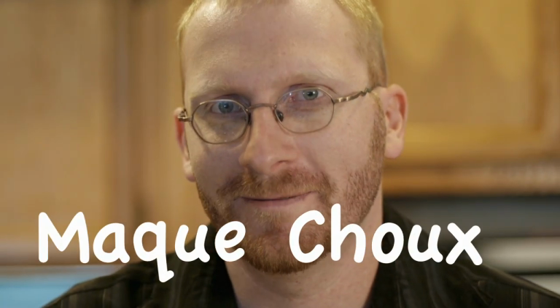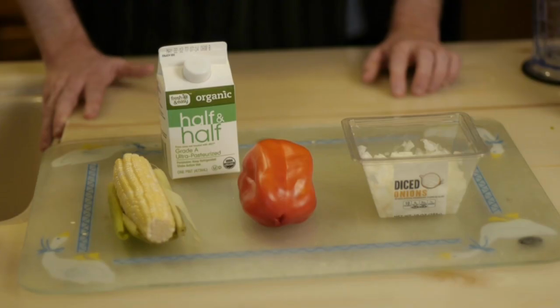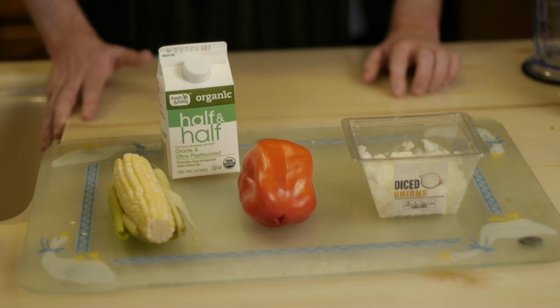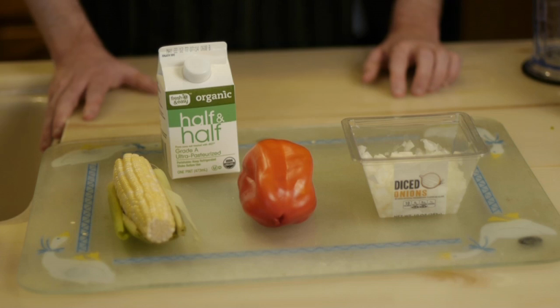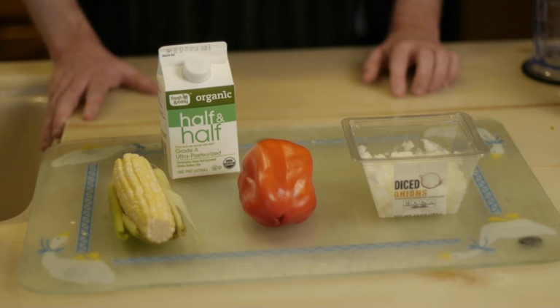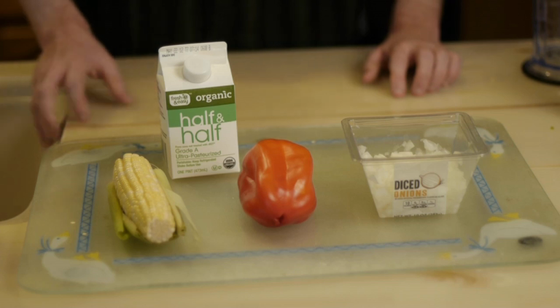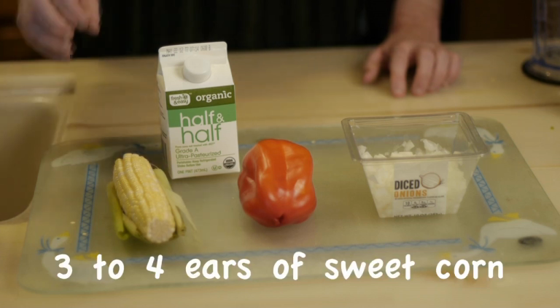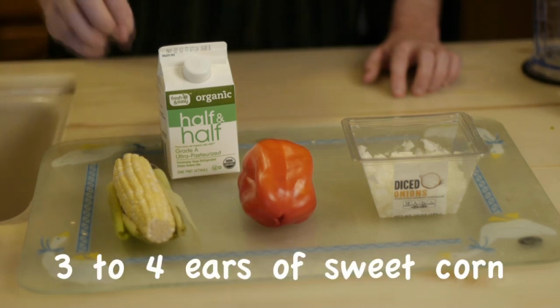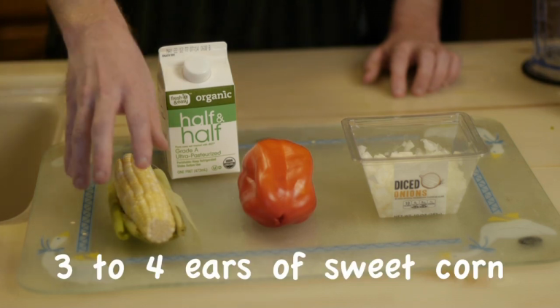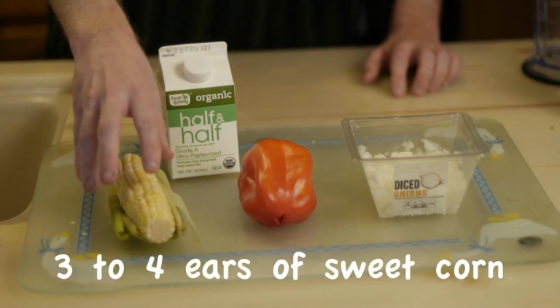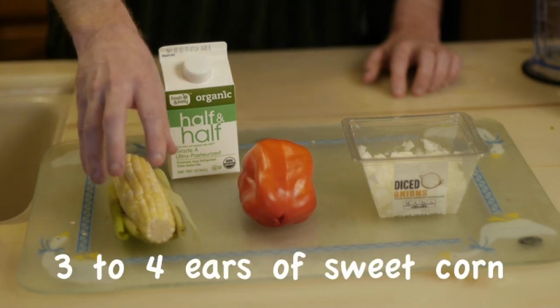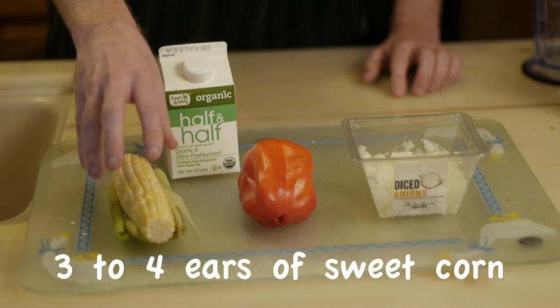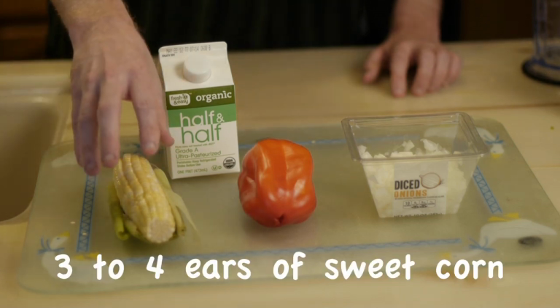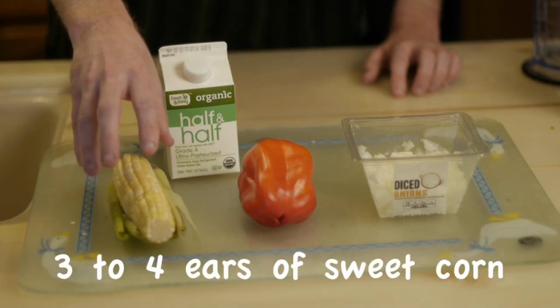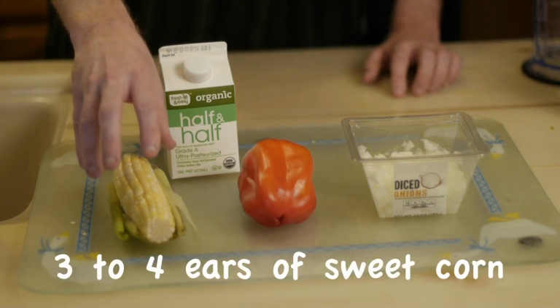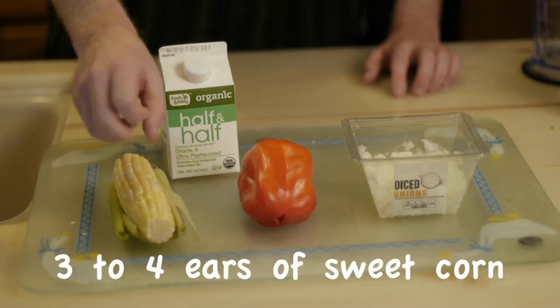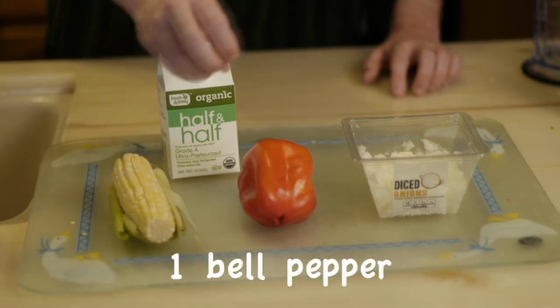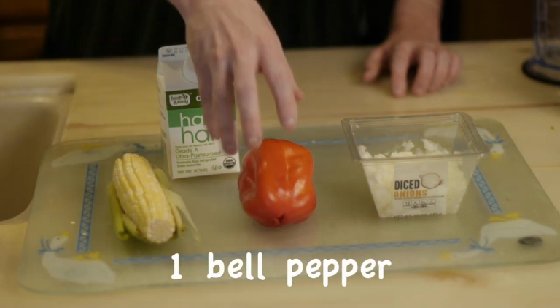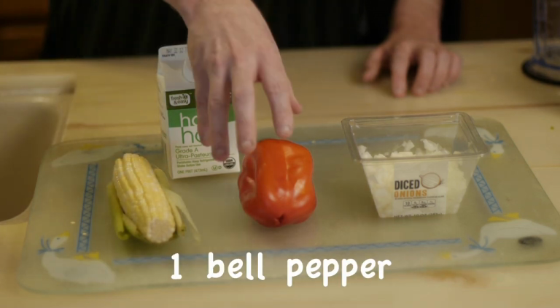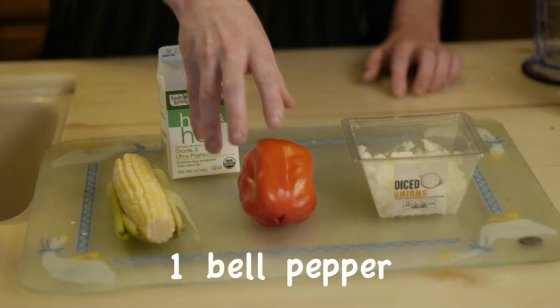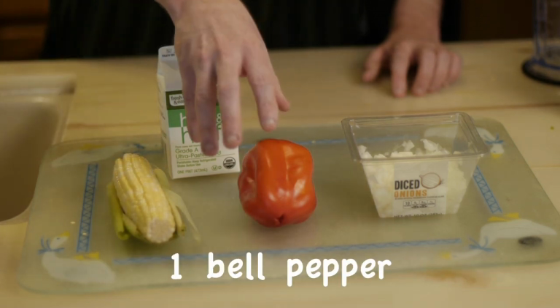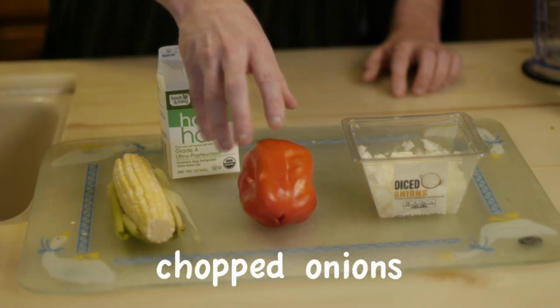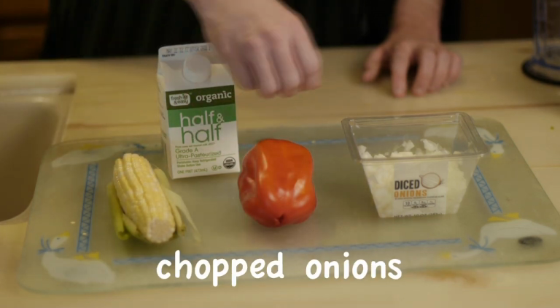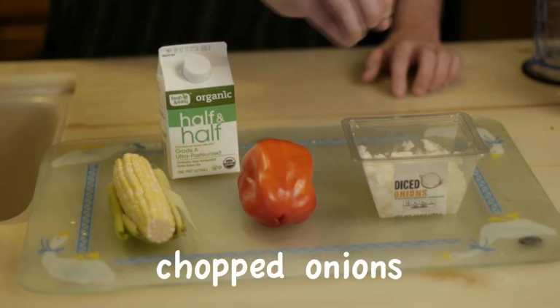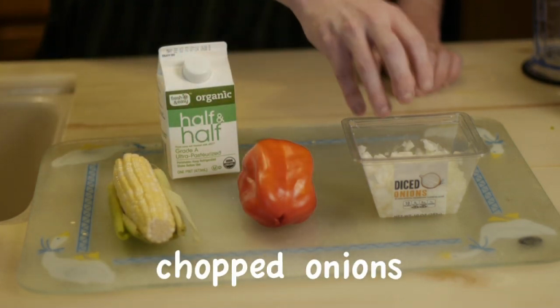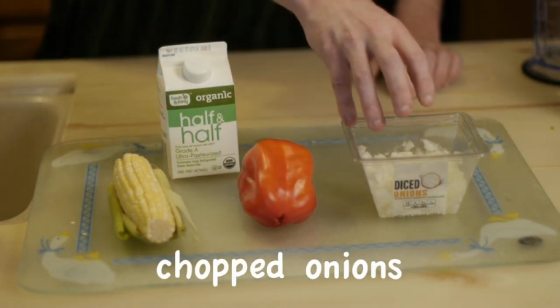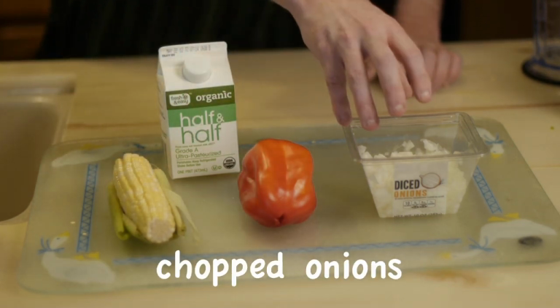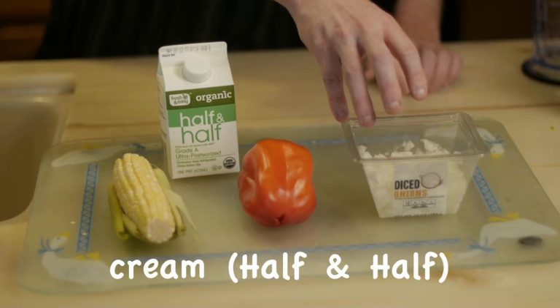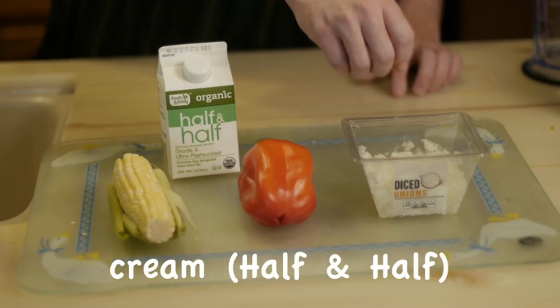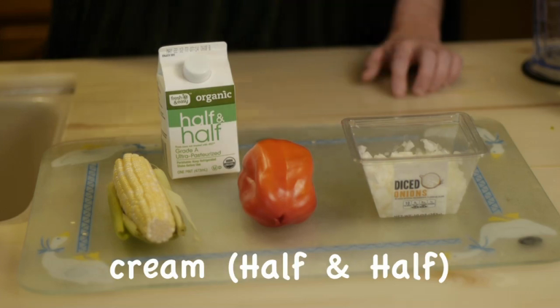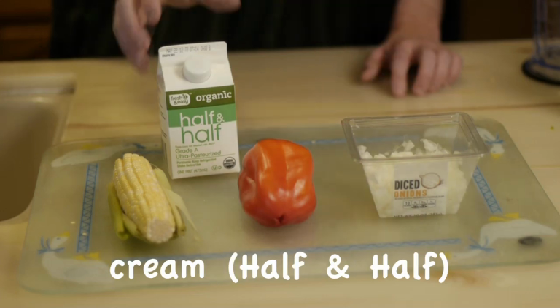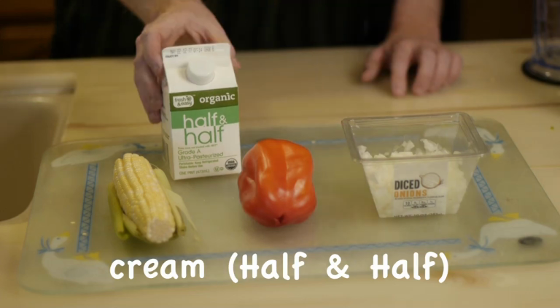We're going to be using three to four ears of sweet corn, a bell pepper, some chopped onions, and some cream.